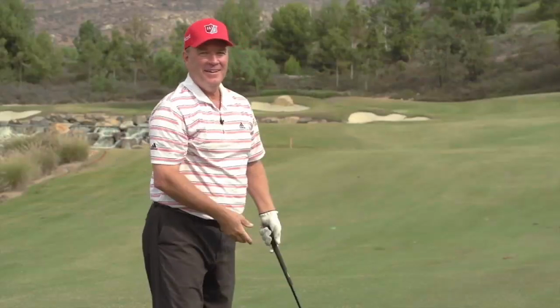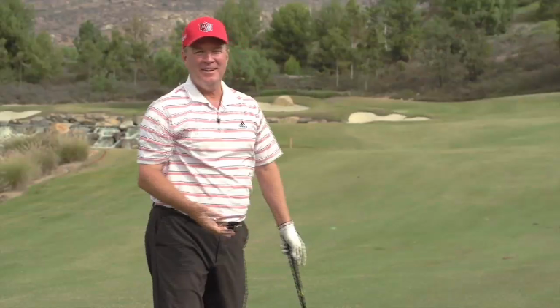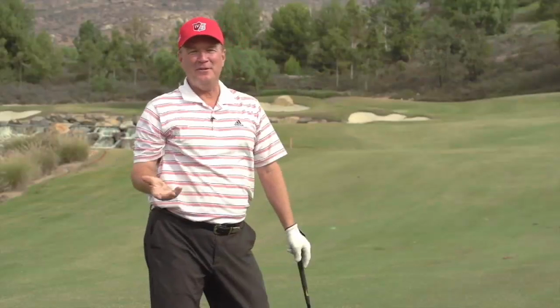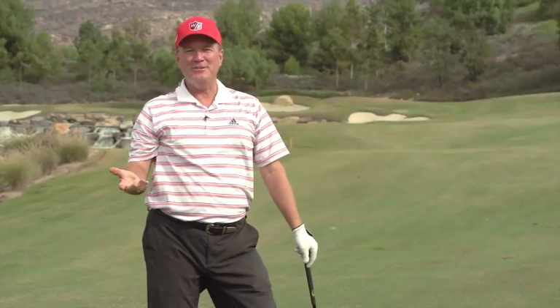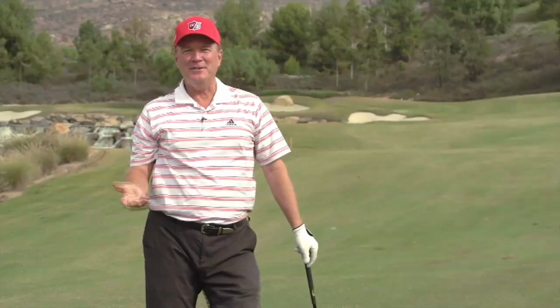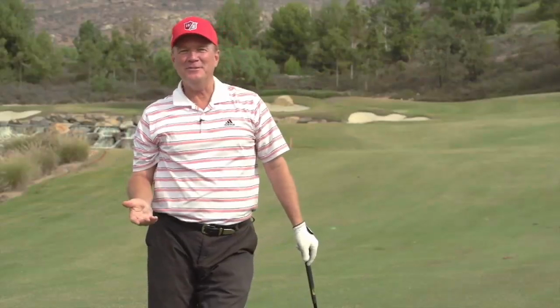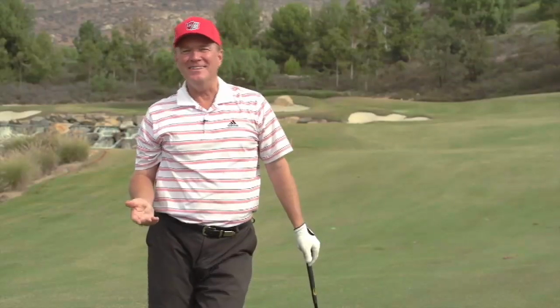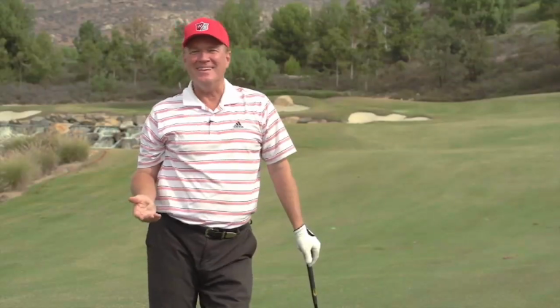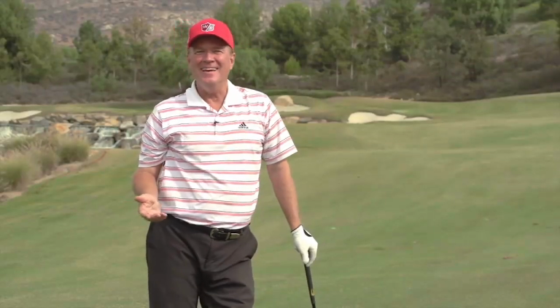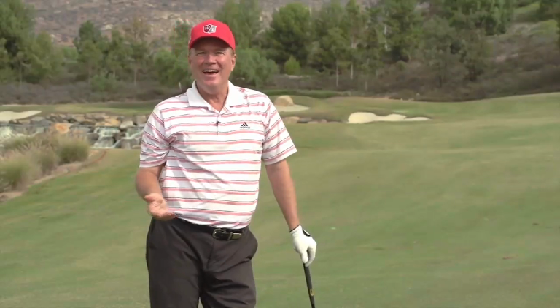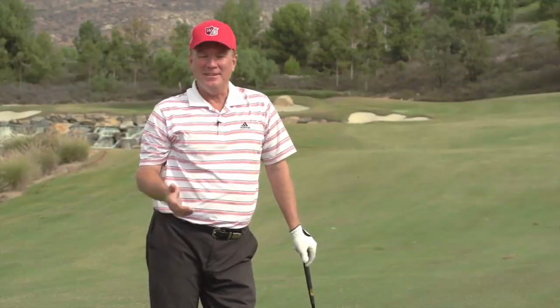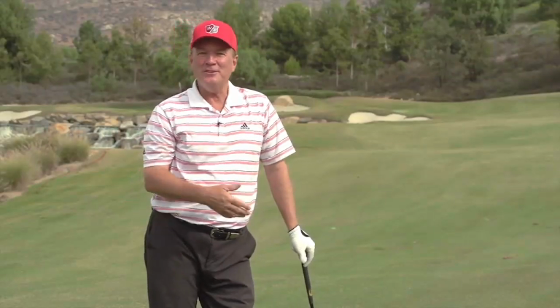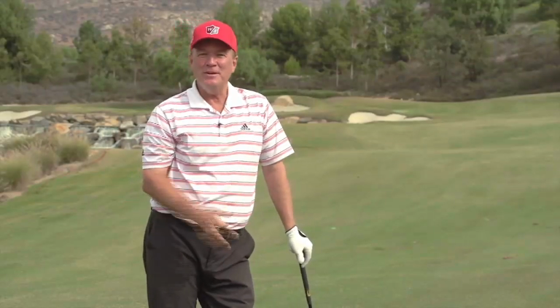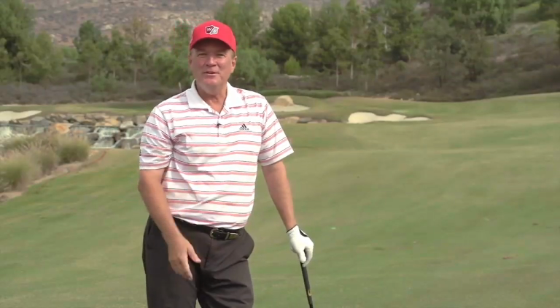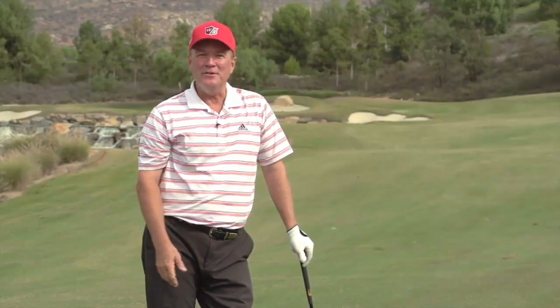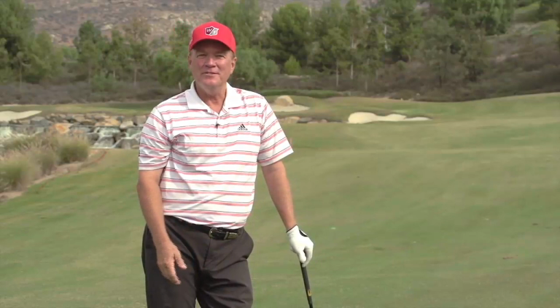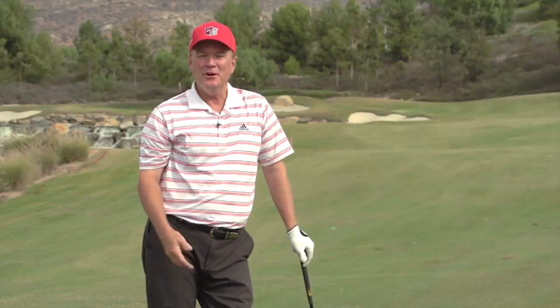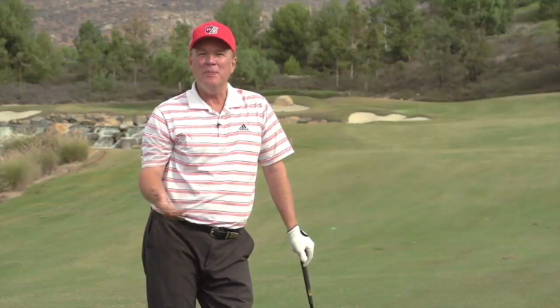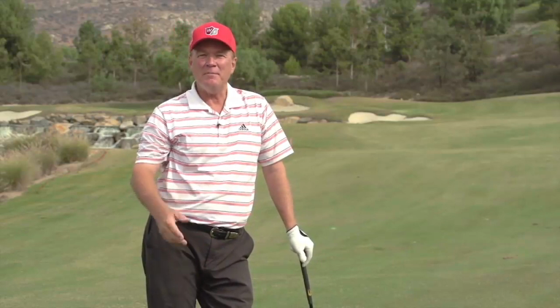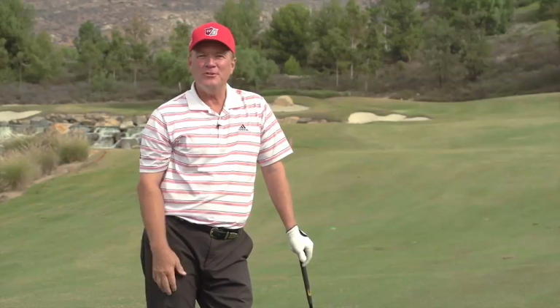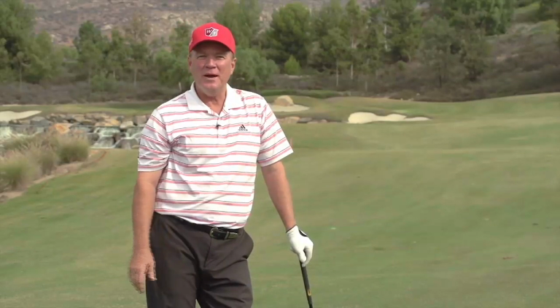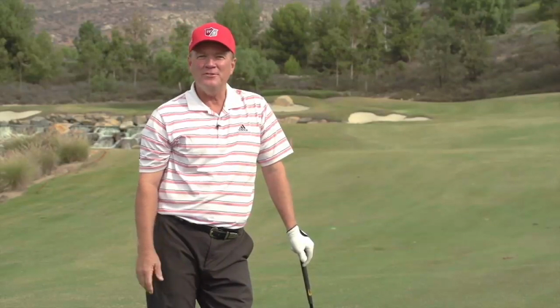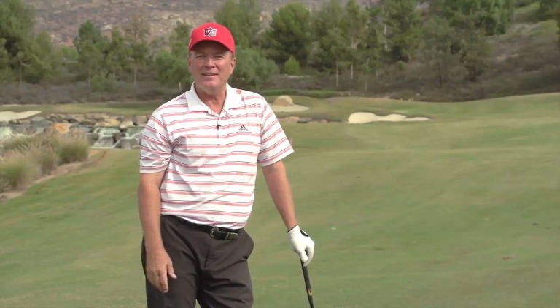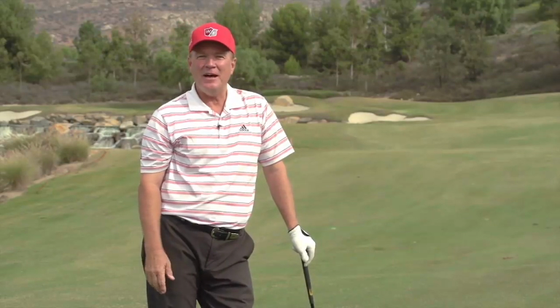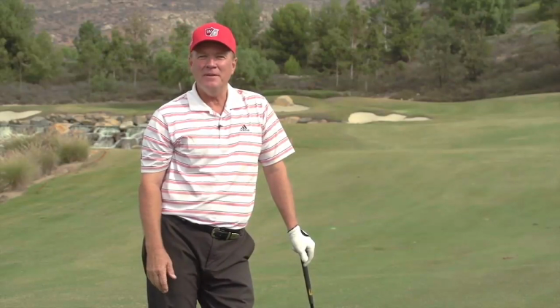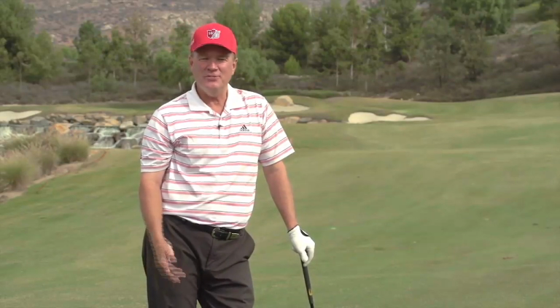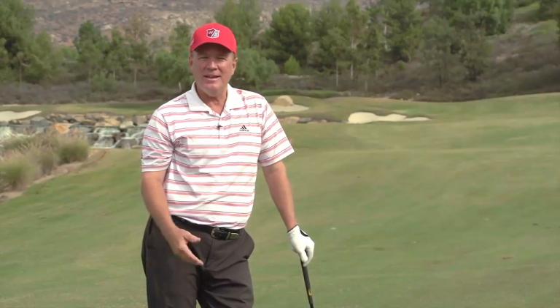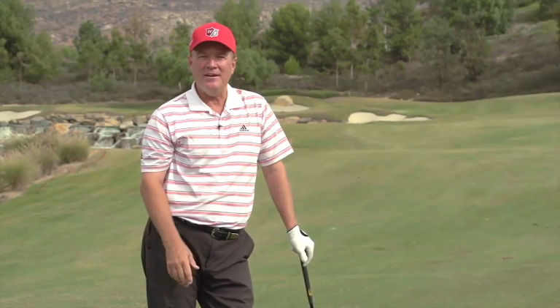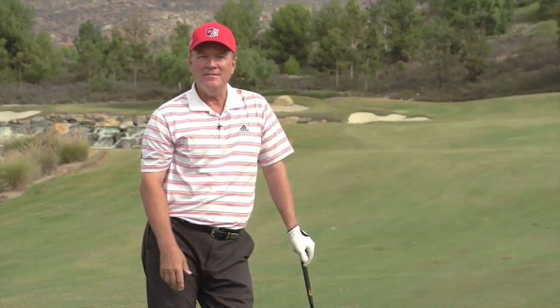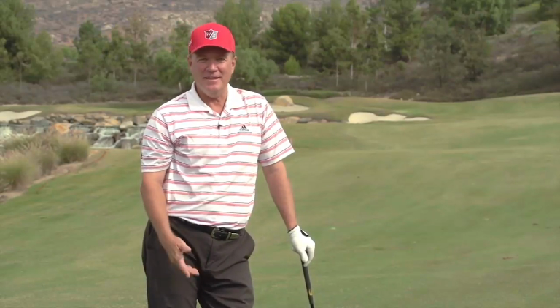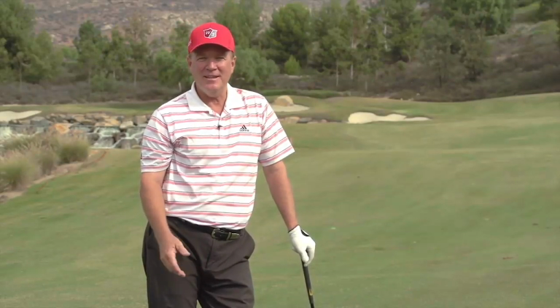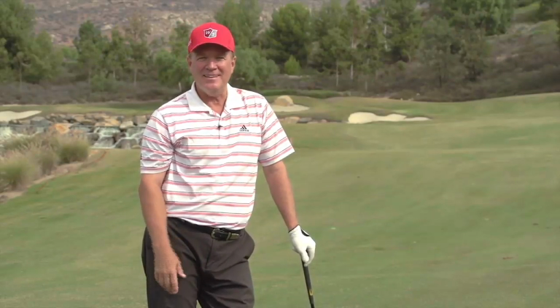I was just introduced to this thing, and it's actually pretty cool. So go to blackmagicwedge.com and check it out. I think you'll like it.